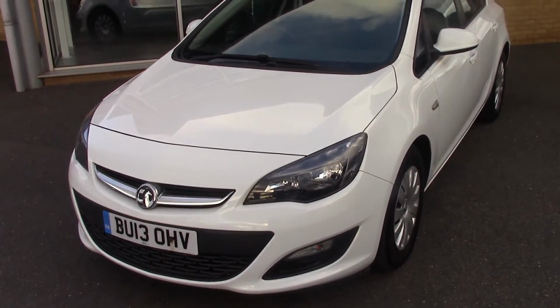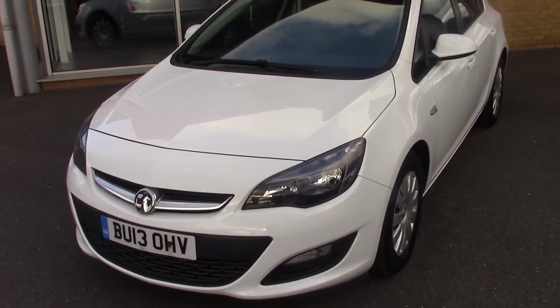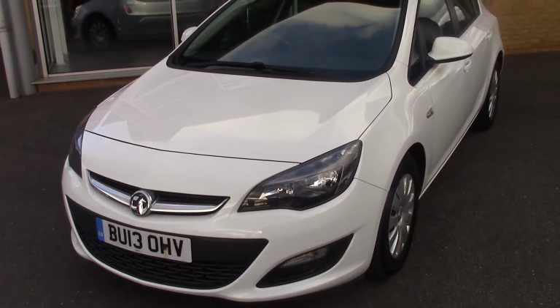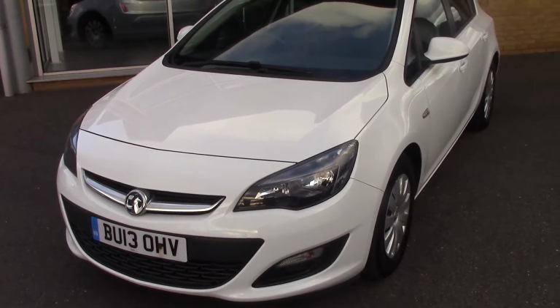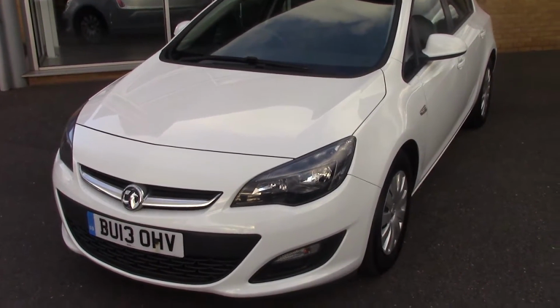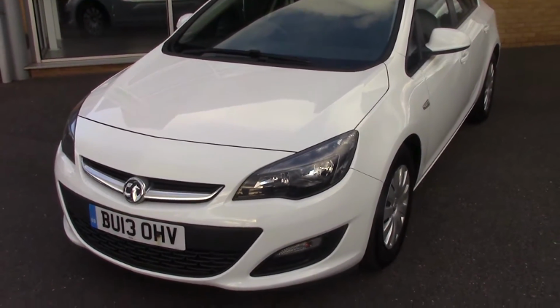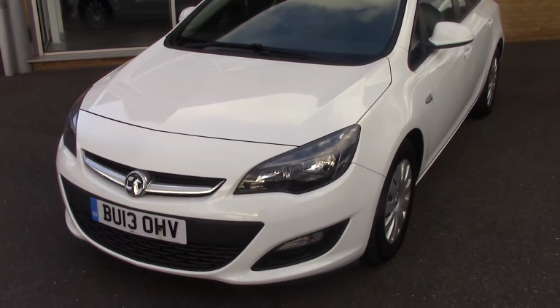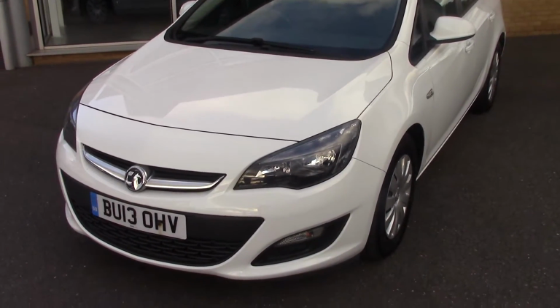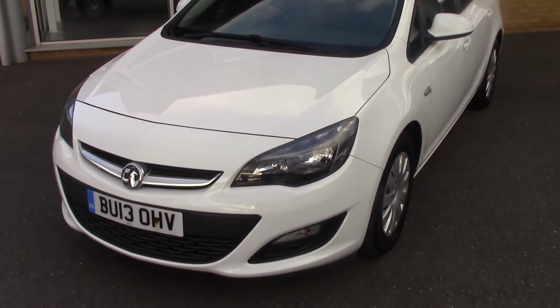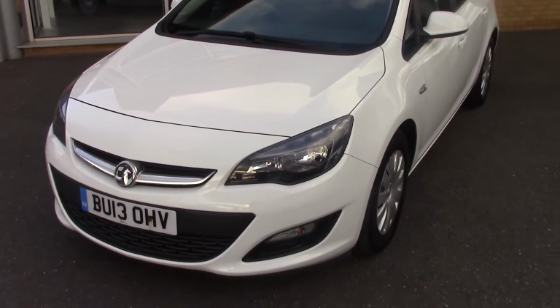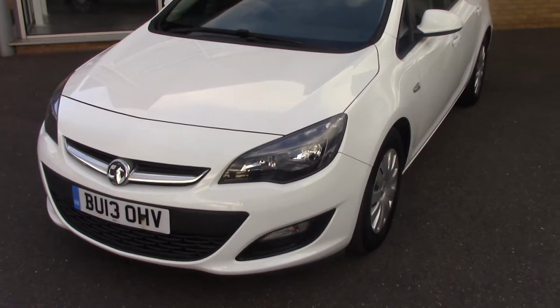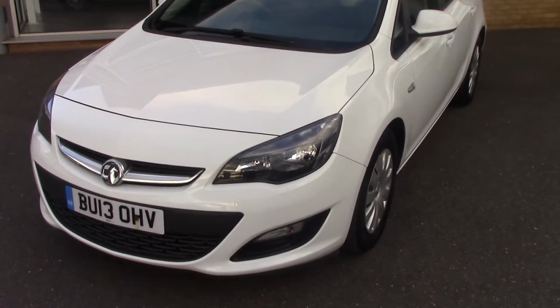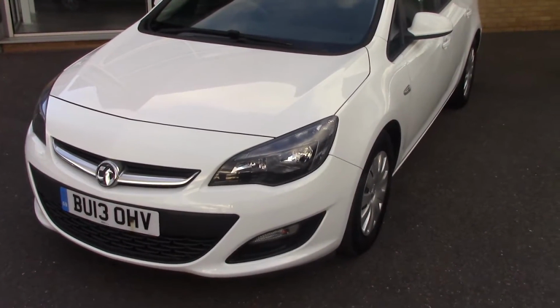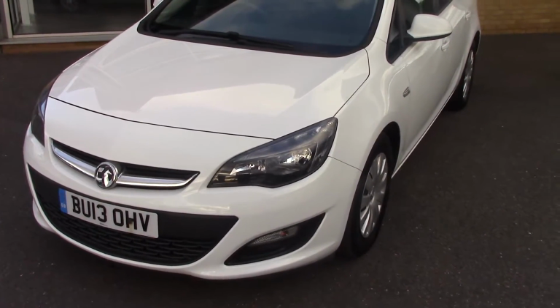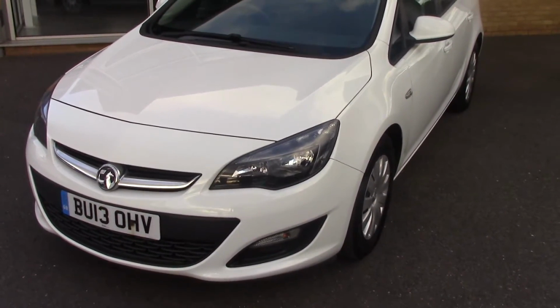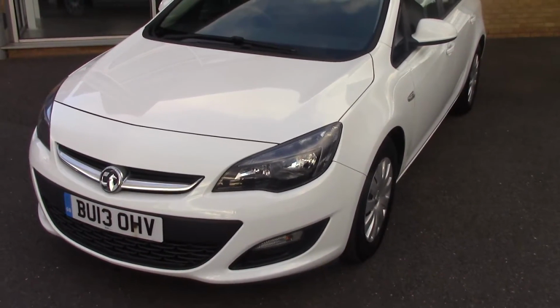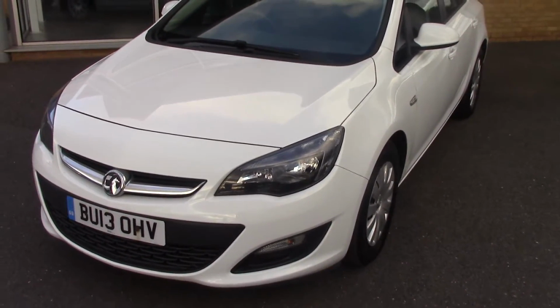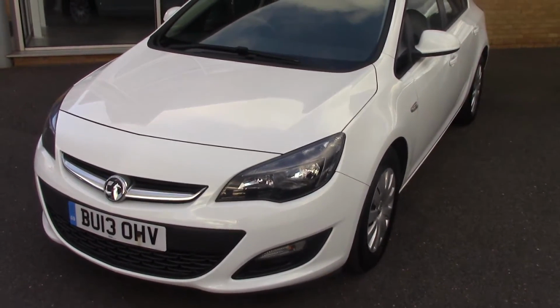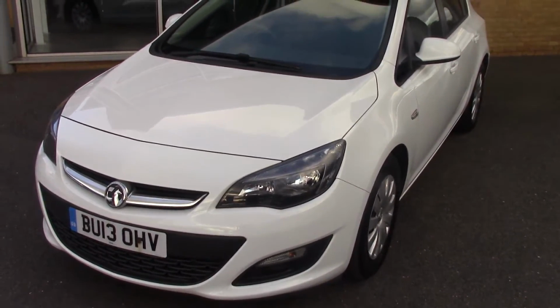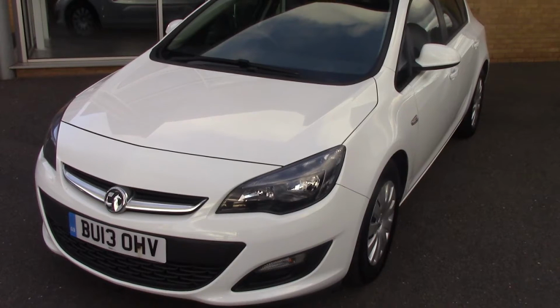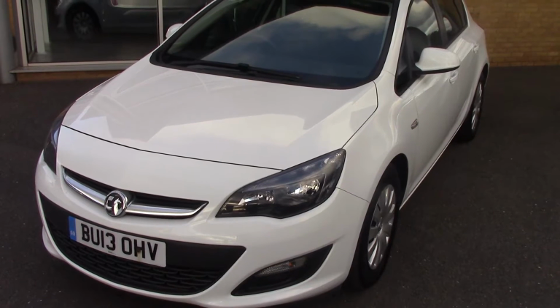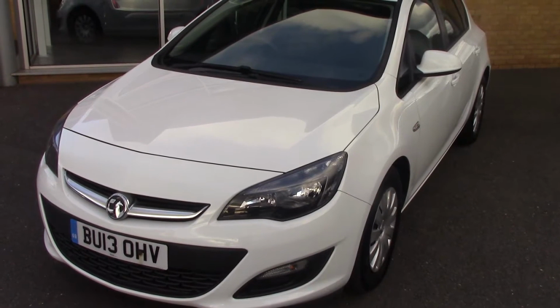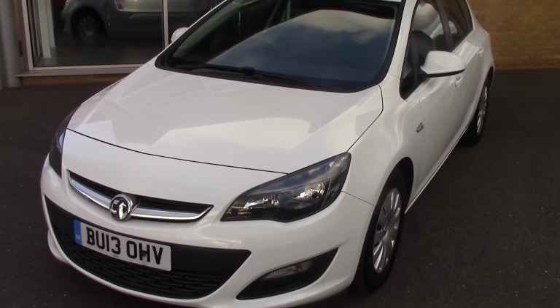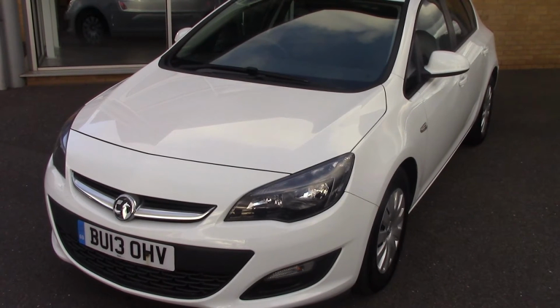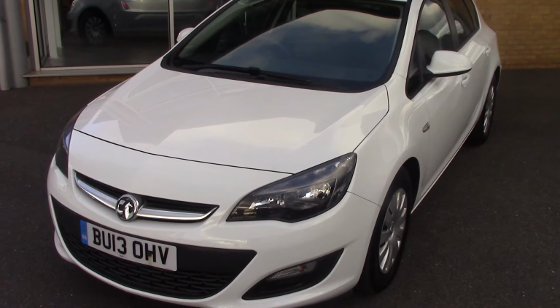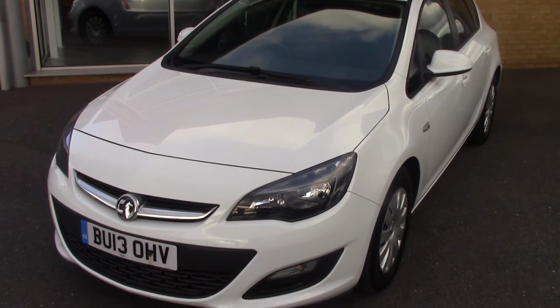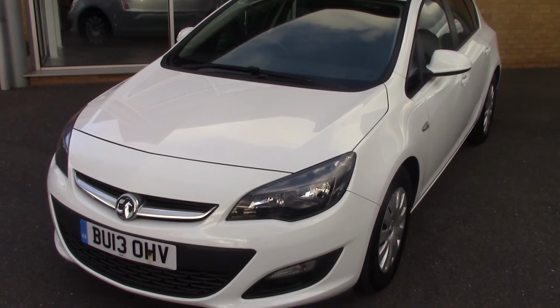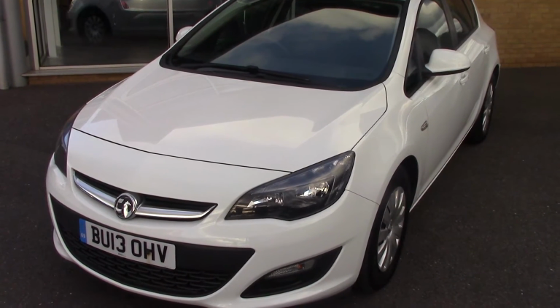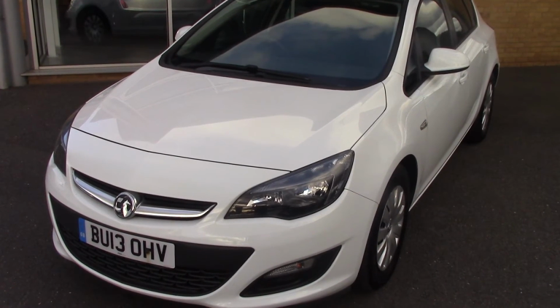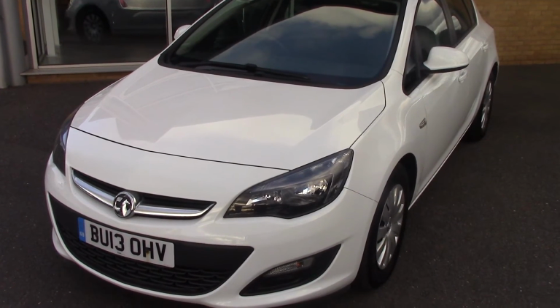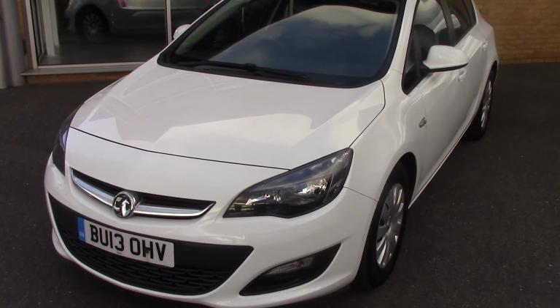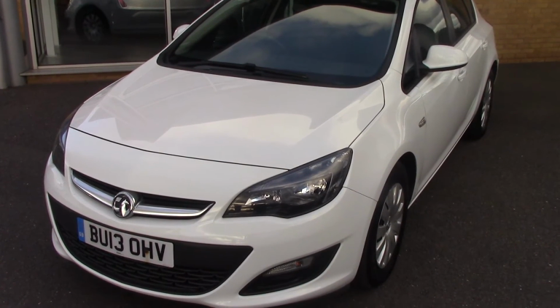You've got a 2013 Vauxhall Astra Exclusive Stop-Start Technology. Thanks for watching.